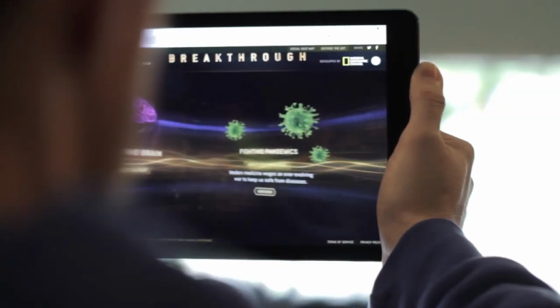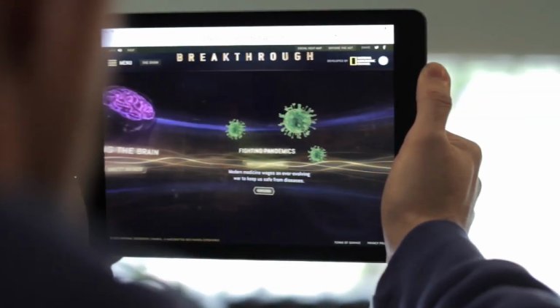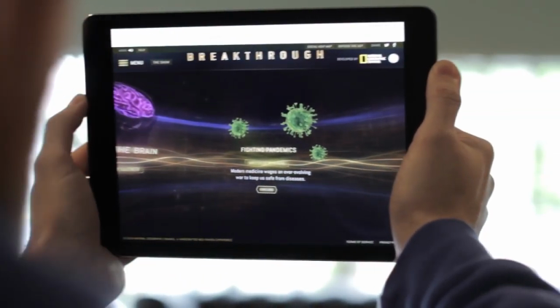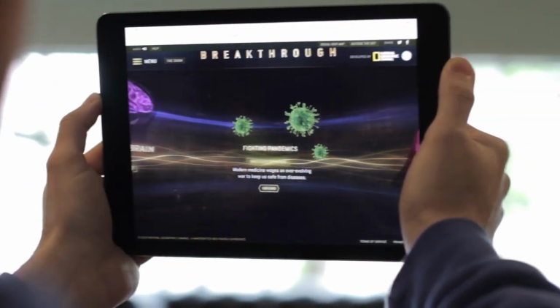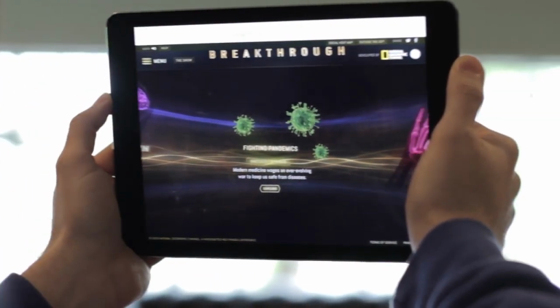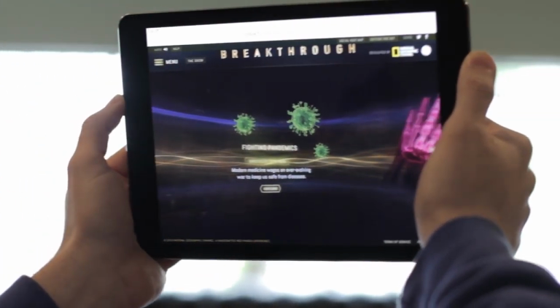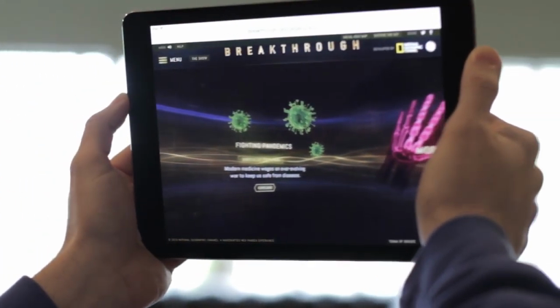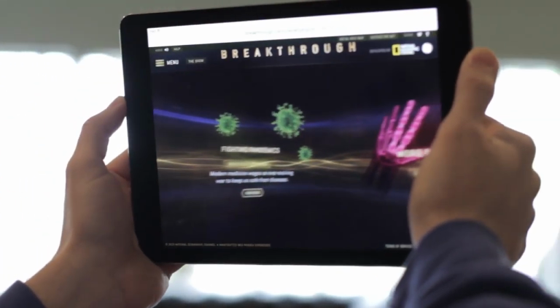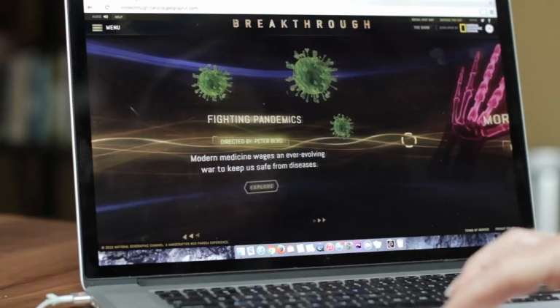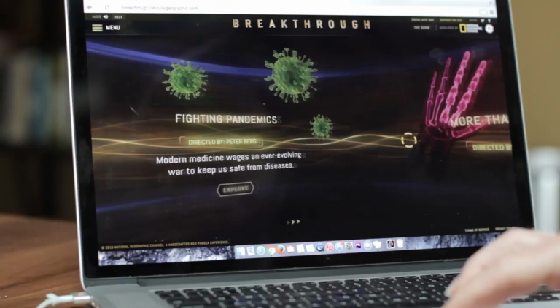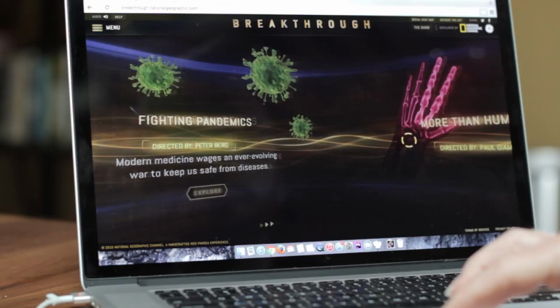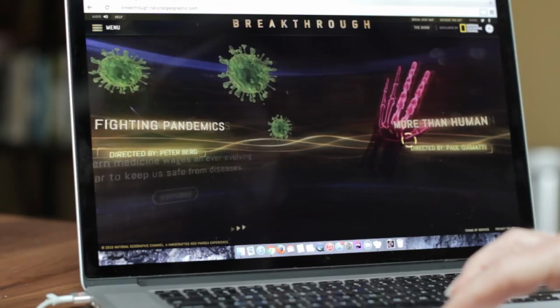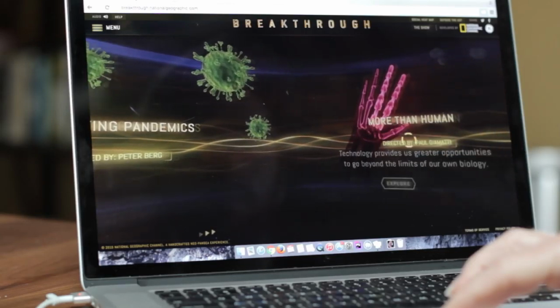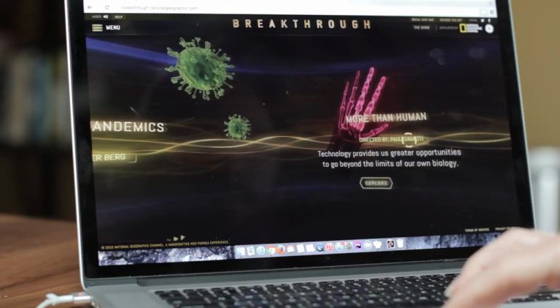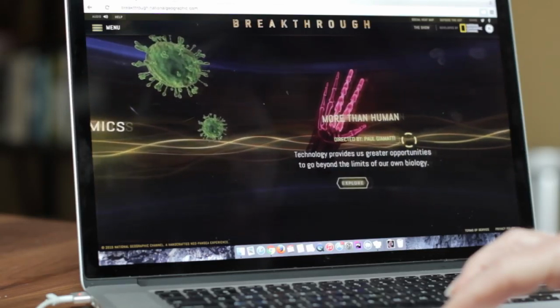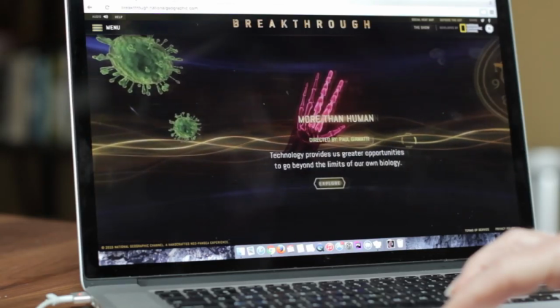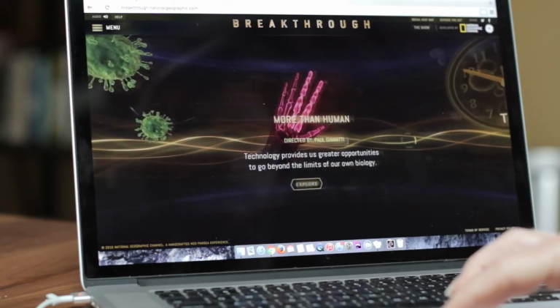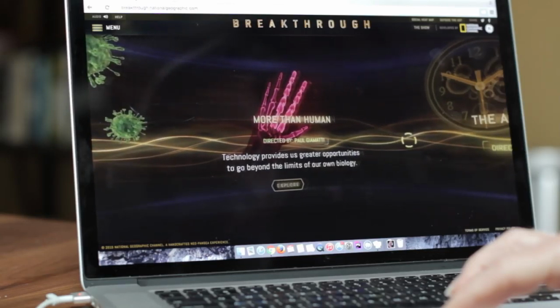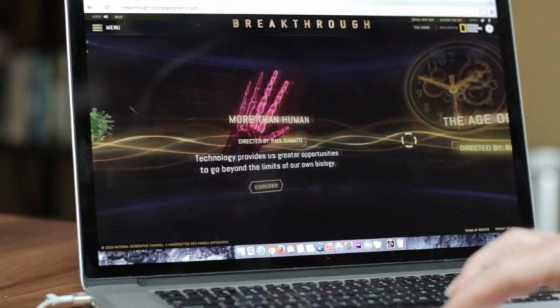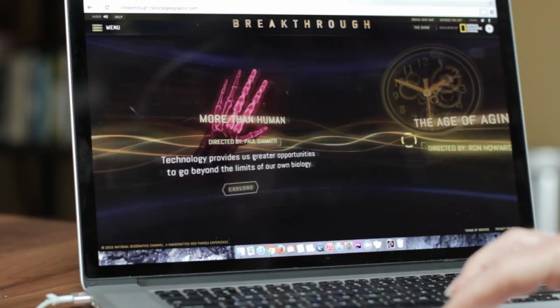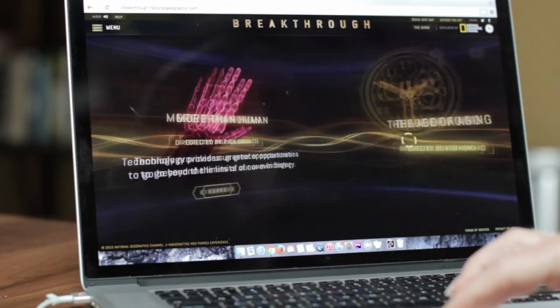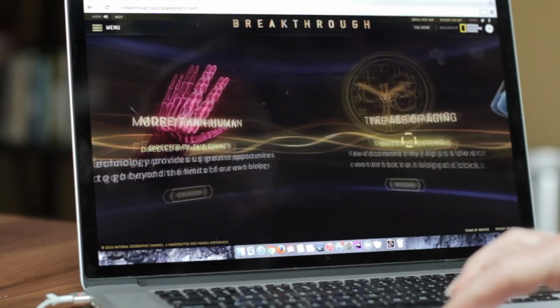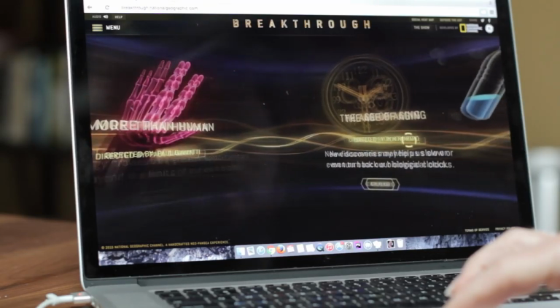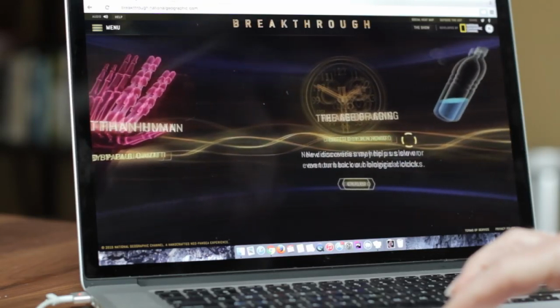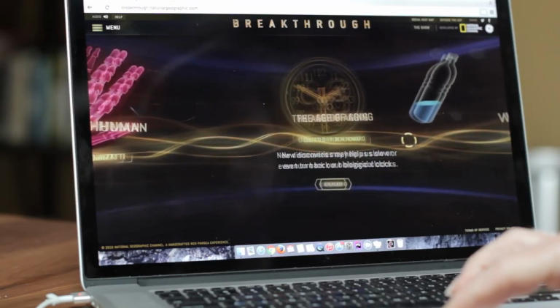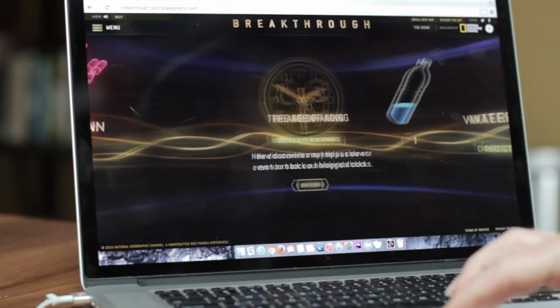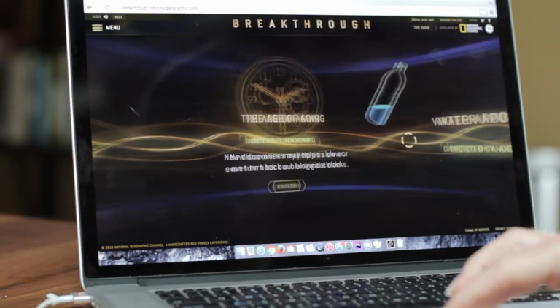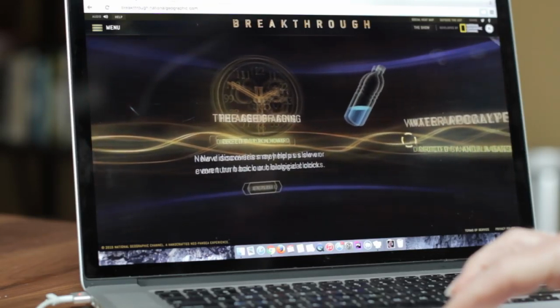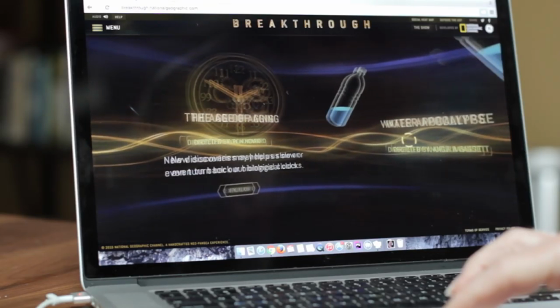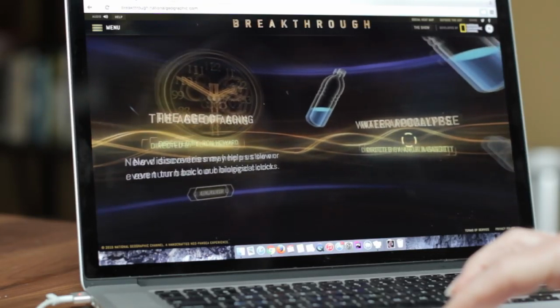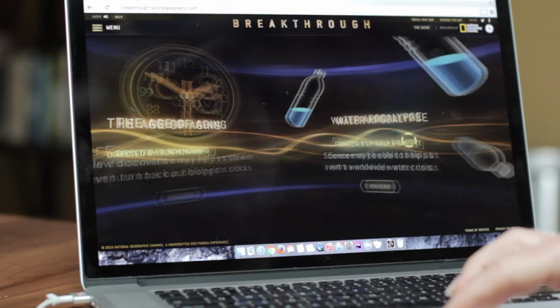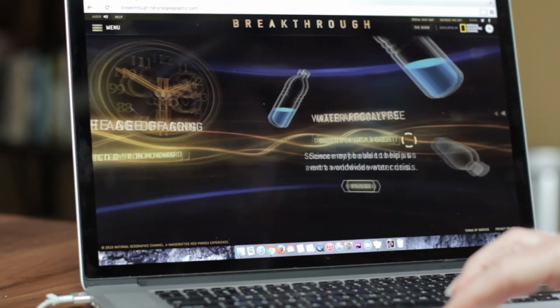Energy, the brain, pandemics, human augmentation, aging, and water.